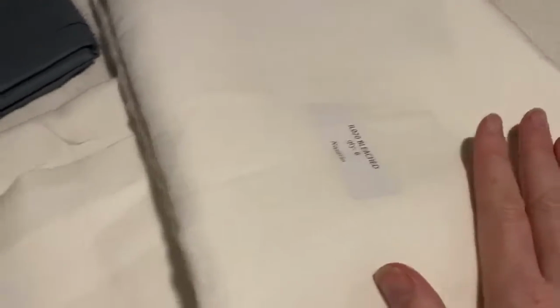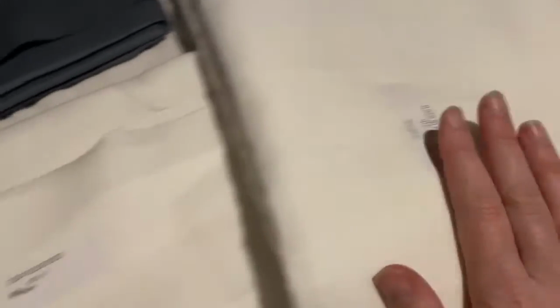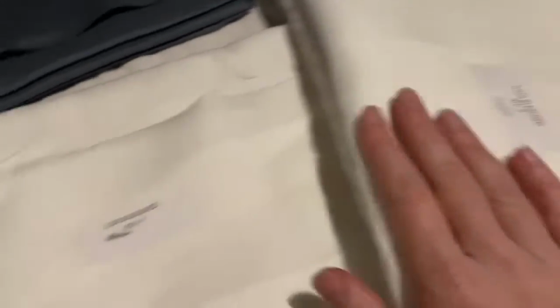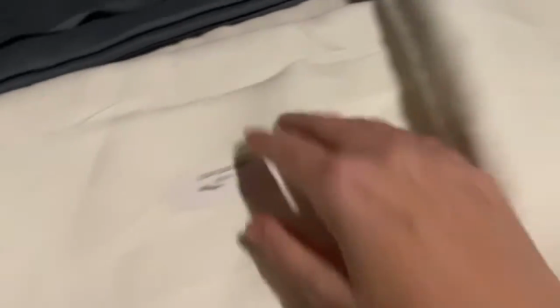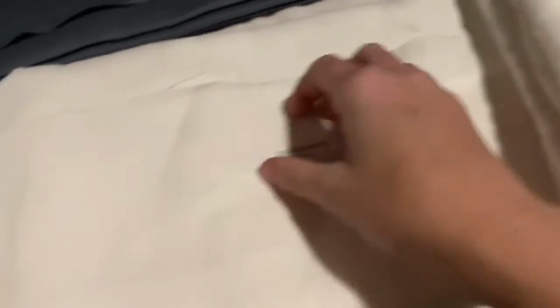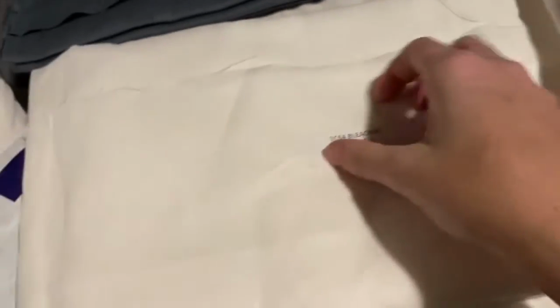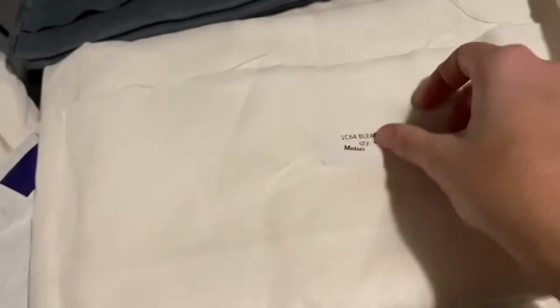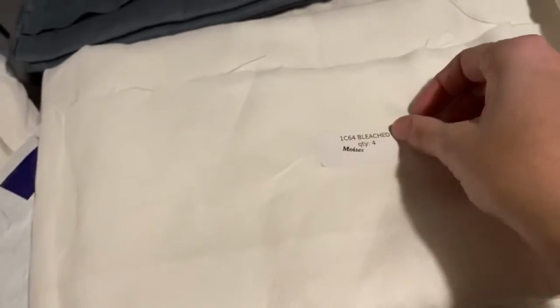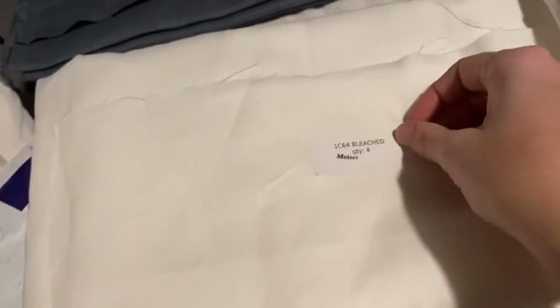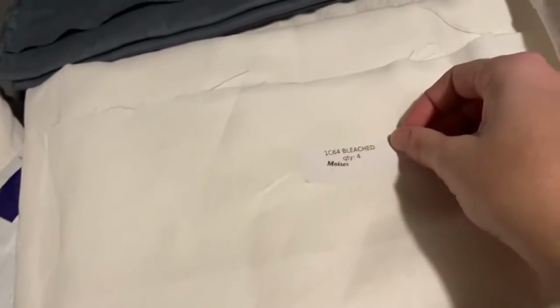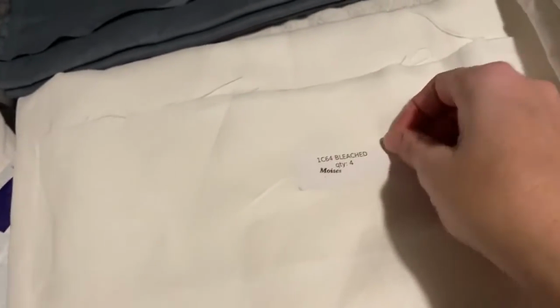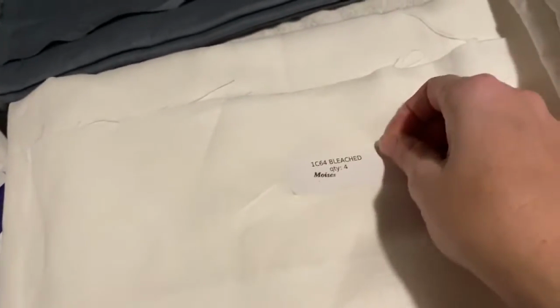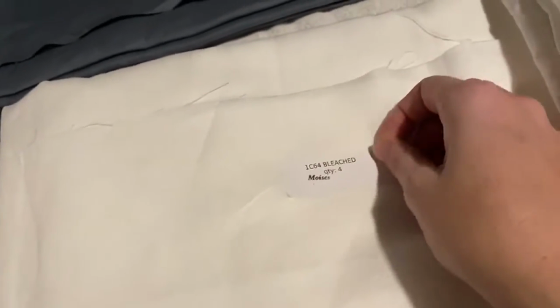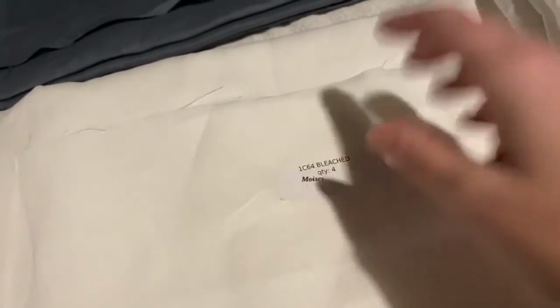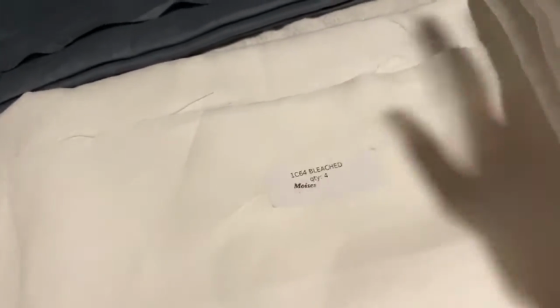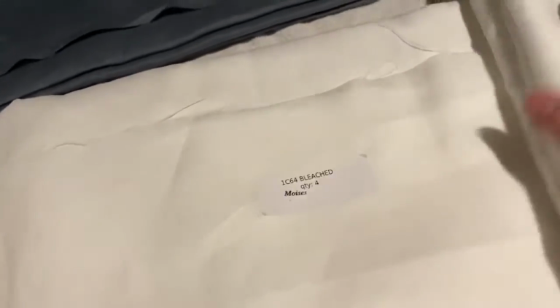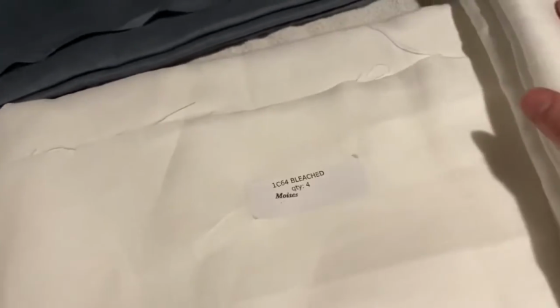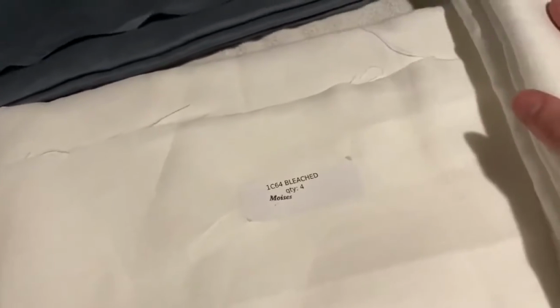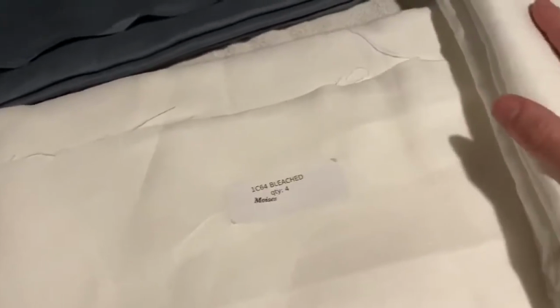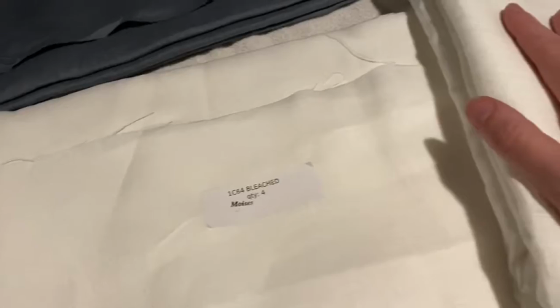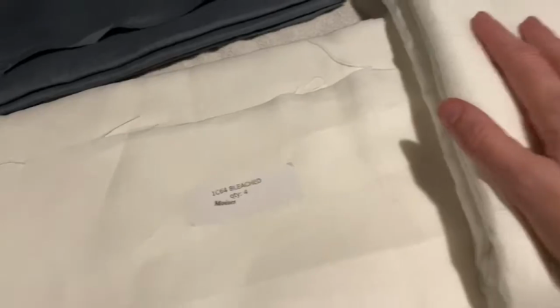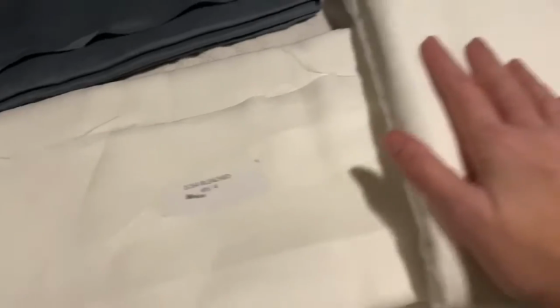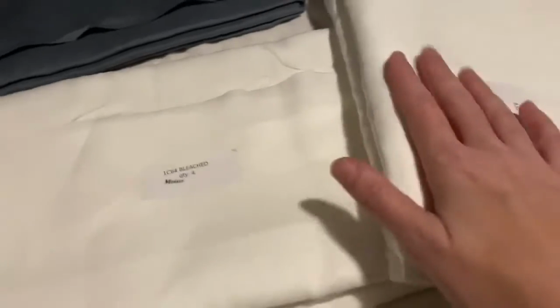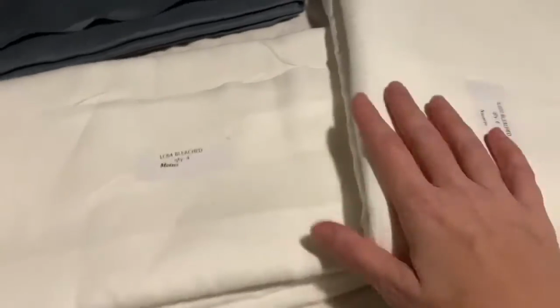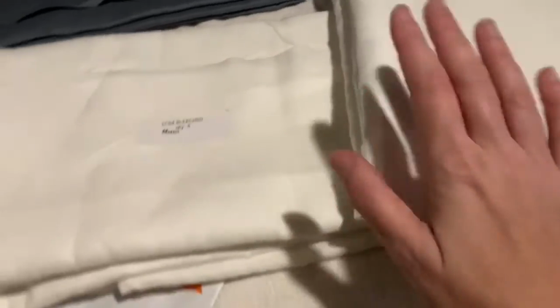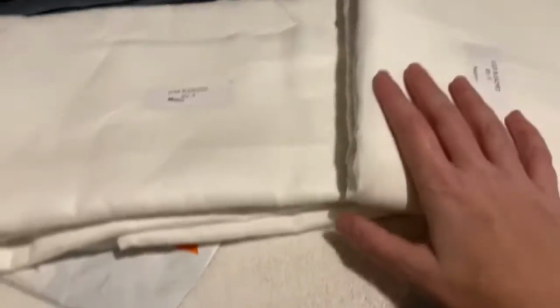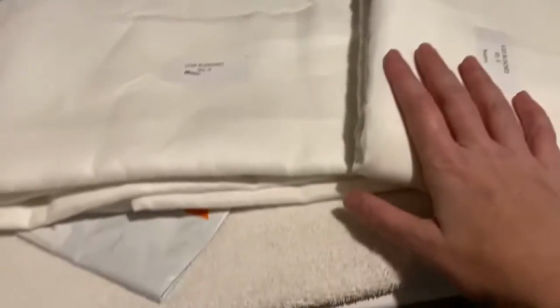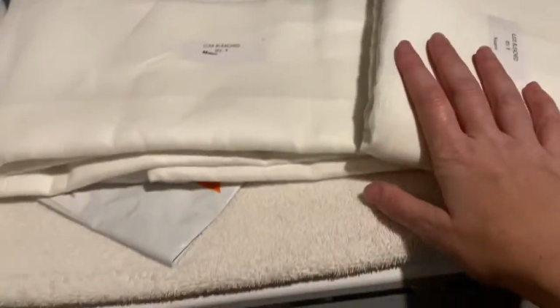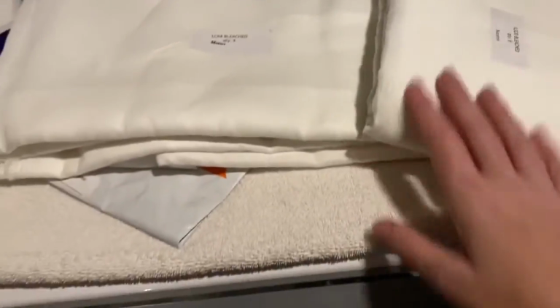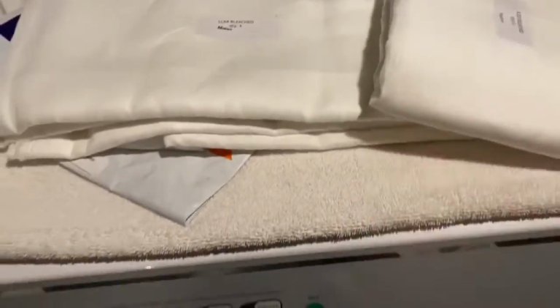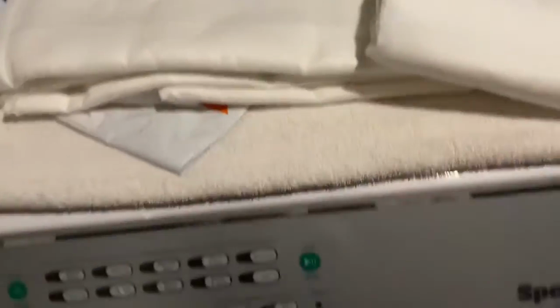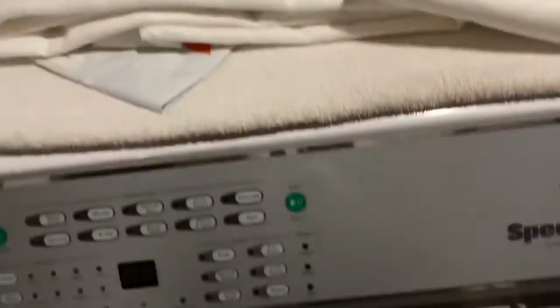Let me show you how I go ahead and wash them. These will shrink and they do need to be washed.